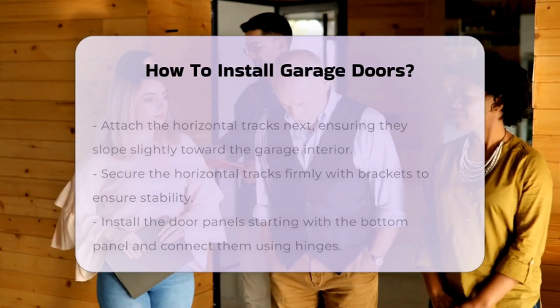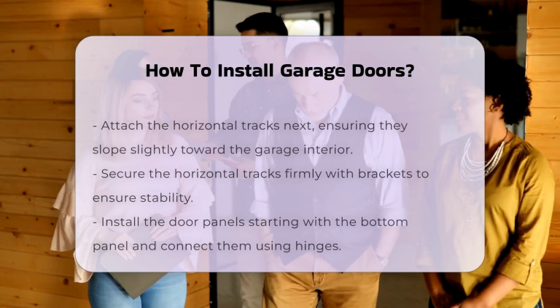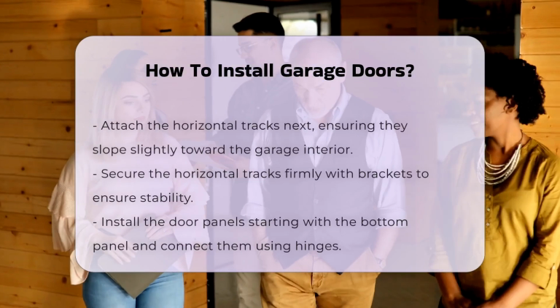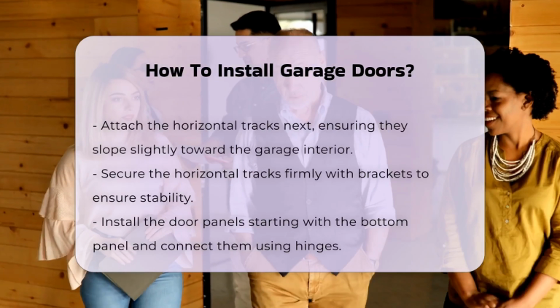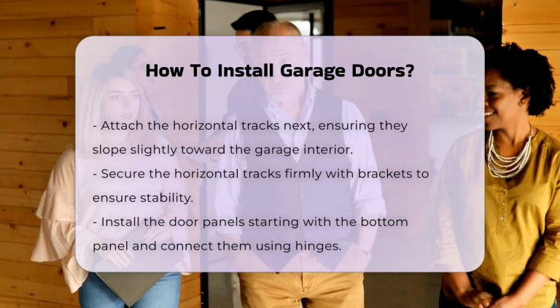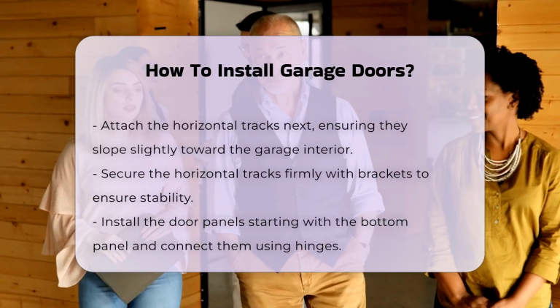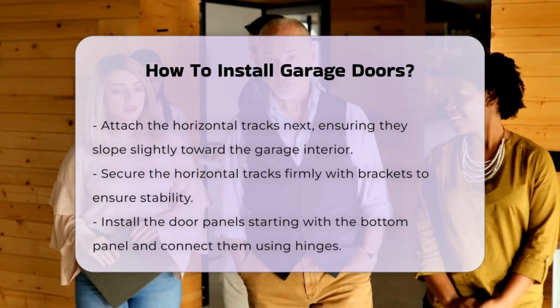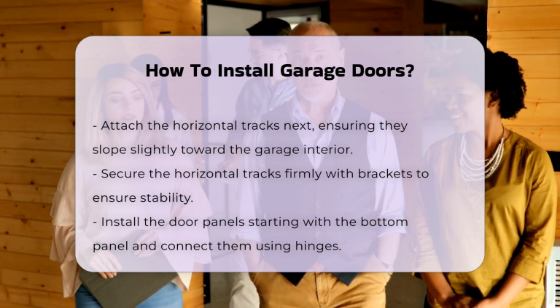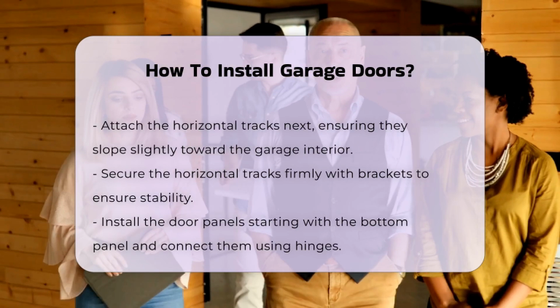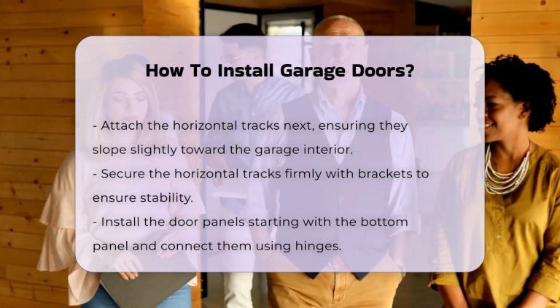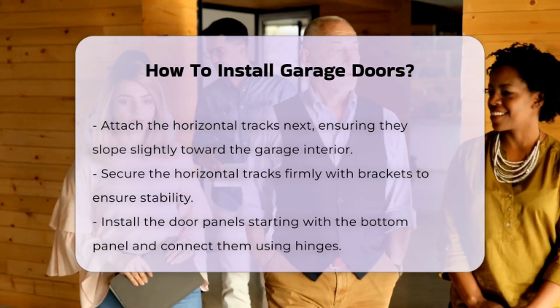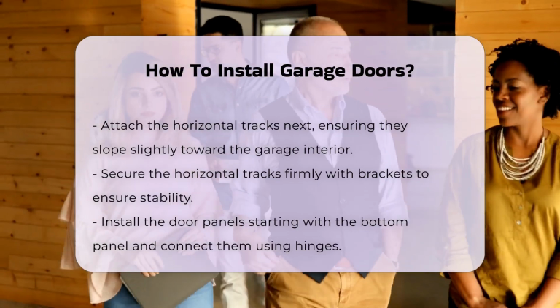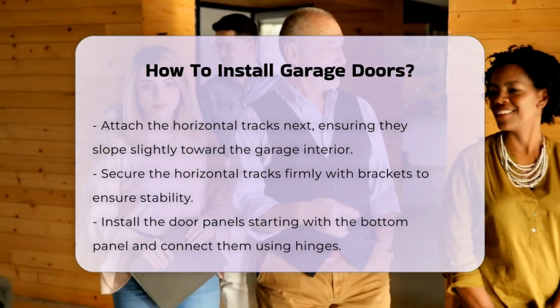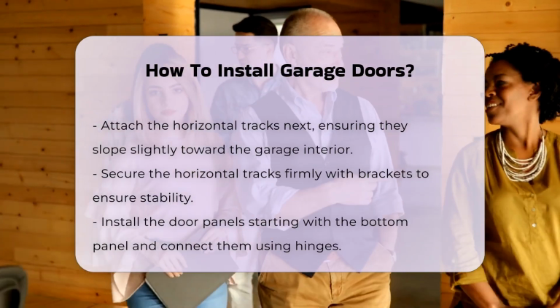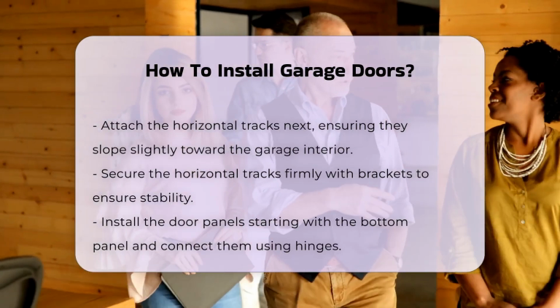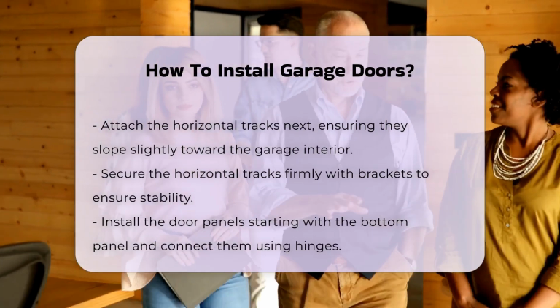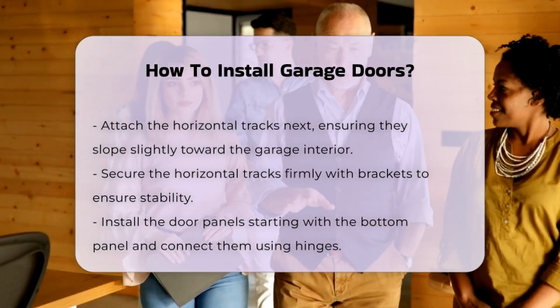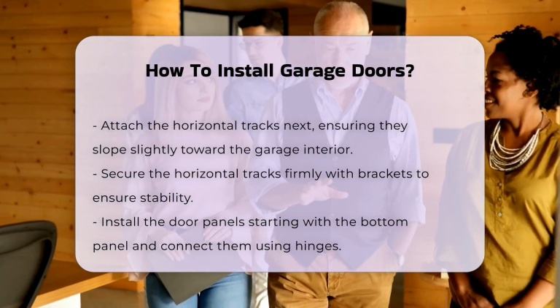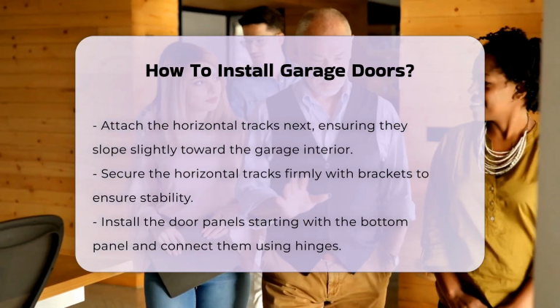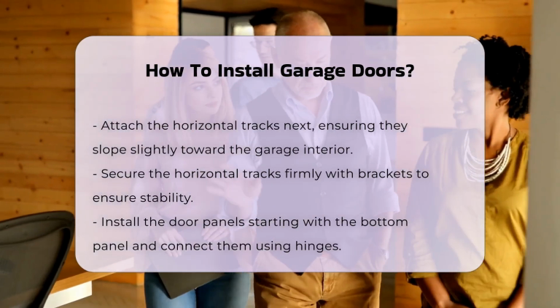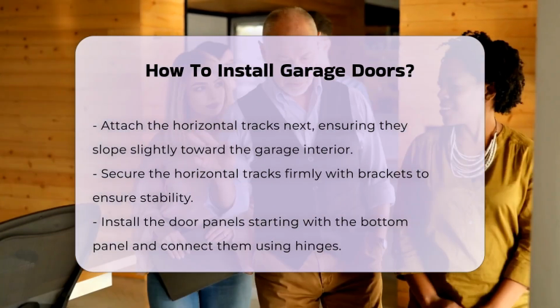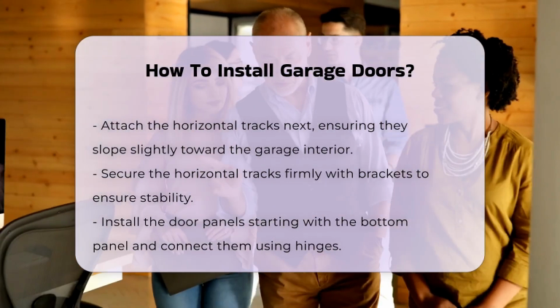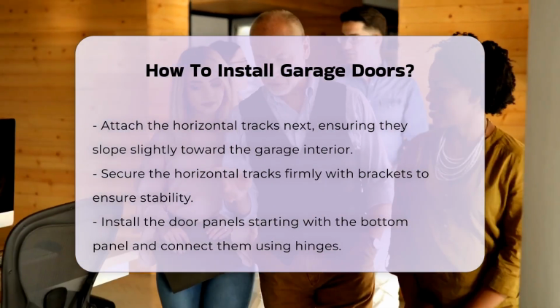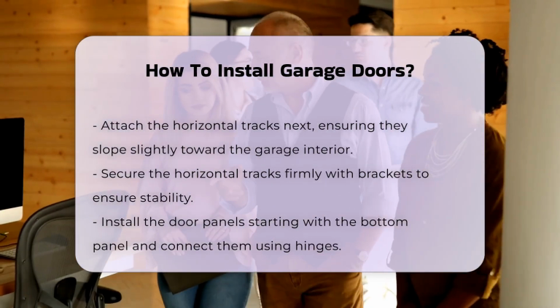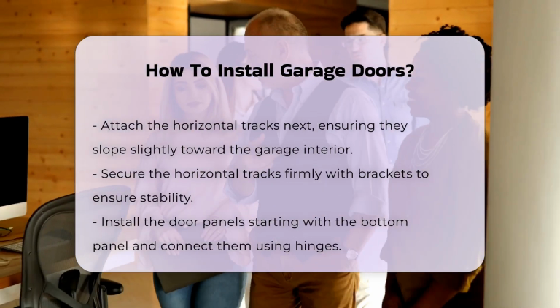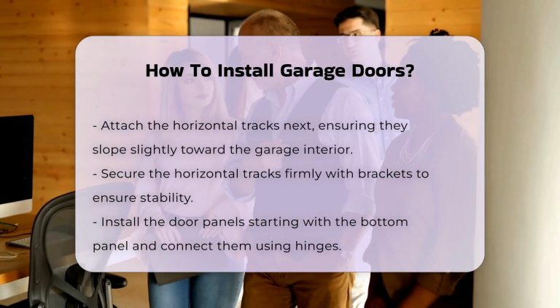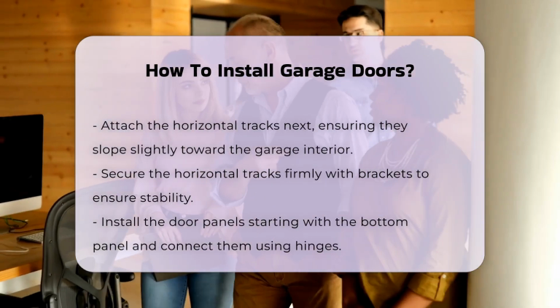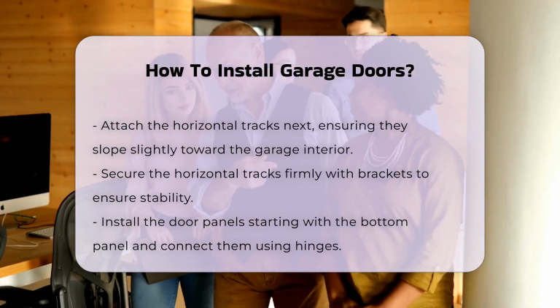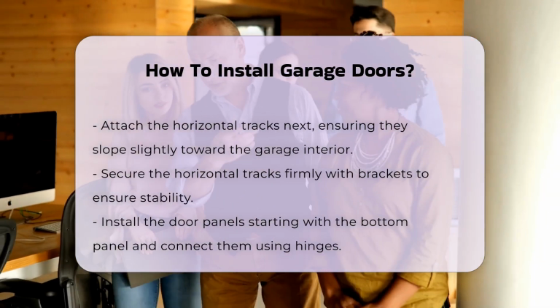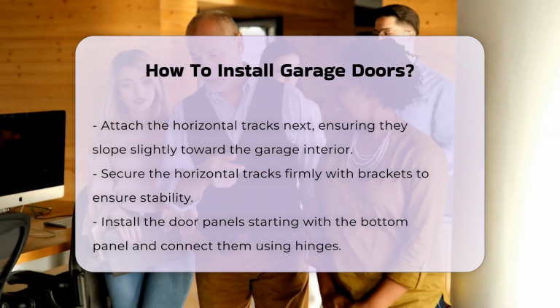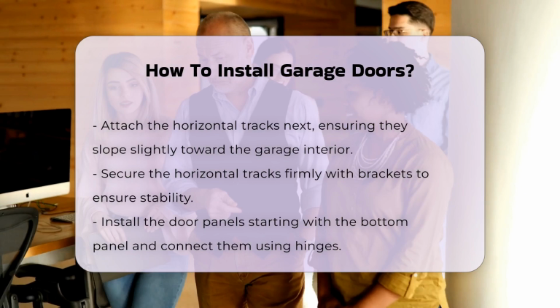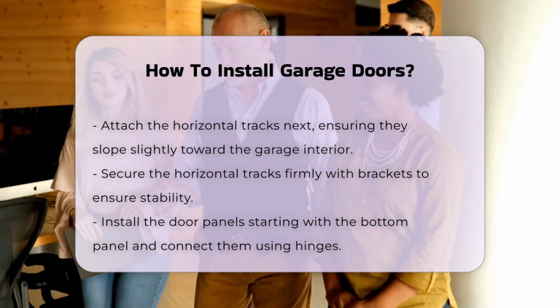Next, attach the horizontal tracks. These should slope slightly toward the garage interior. Secure them firmly with brackets.